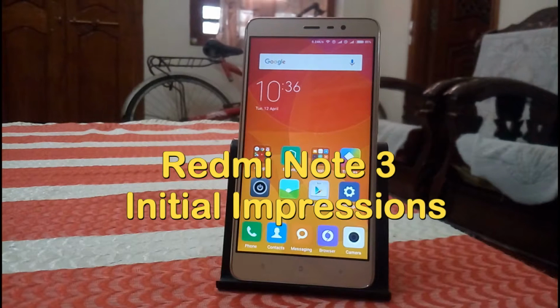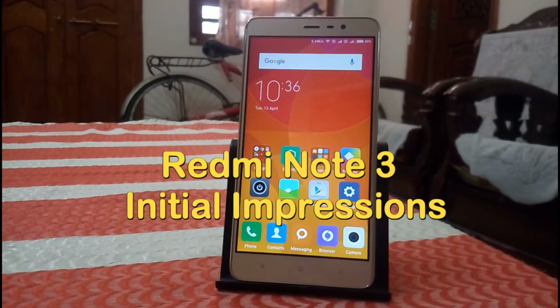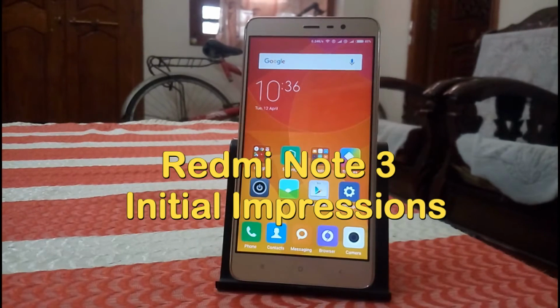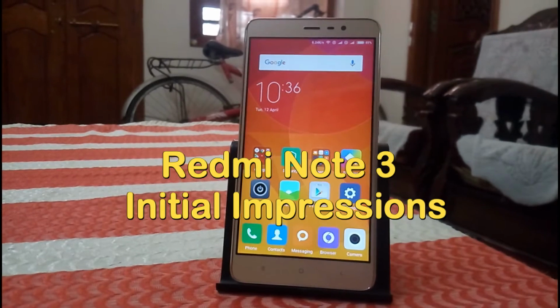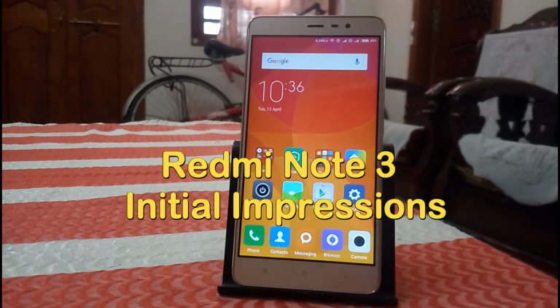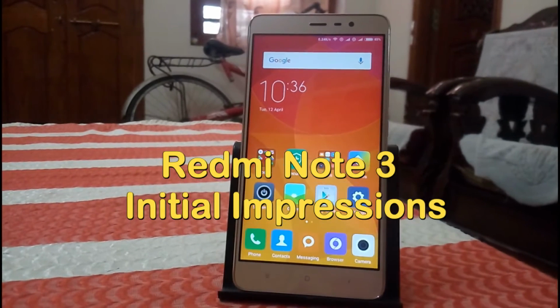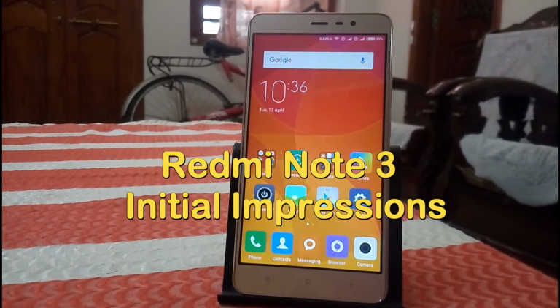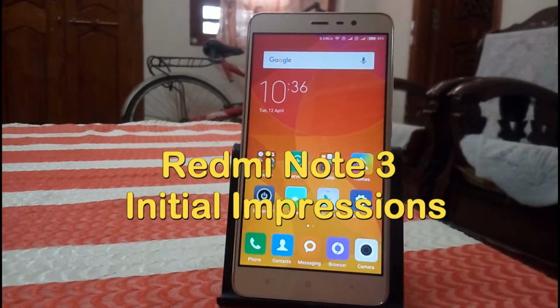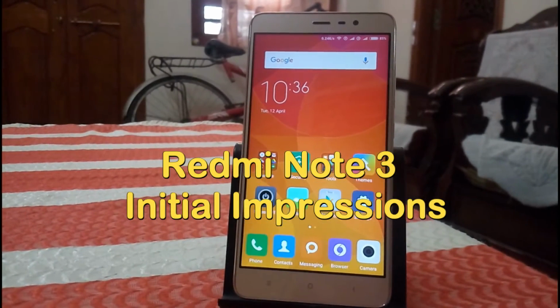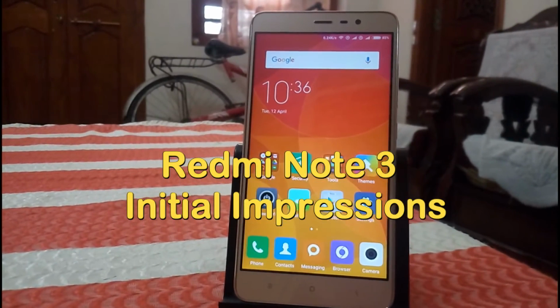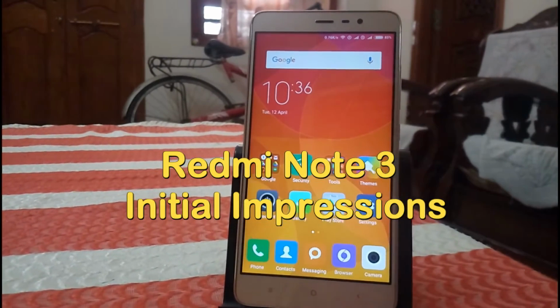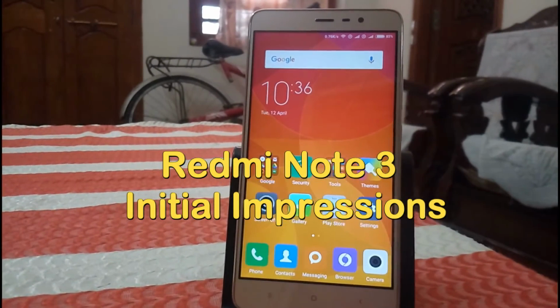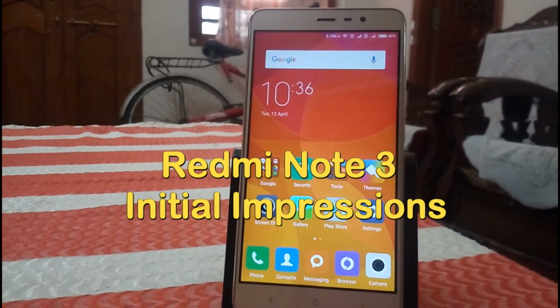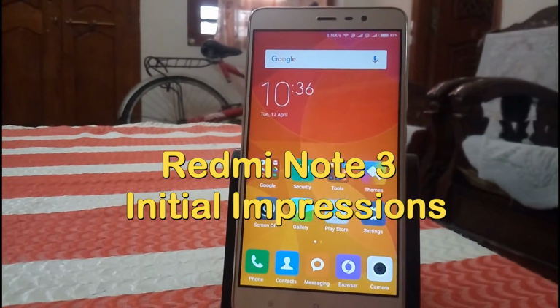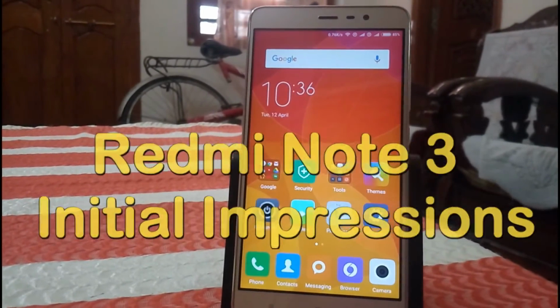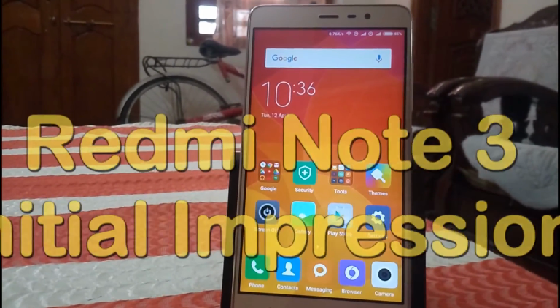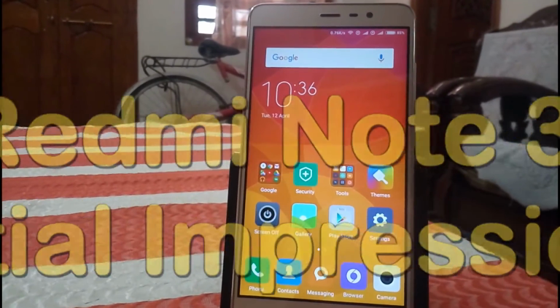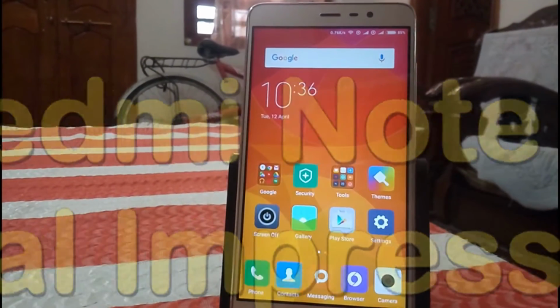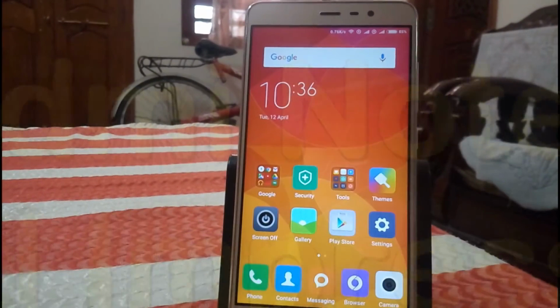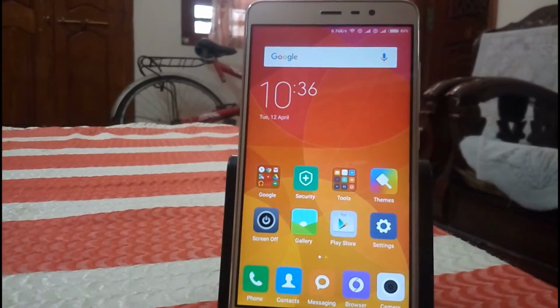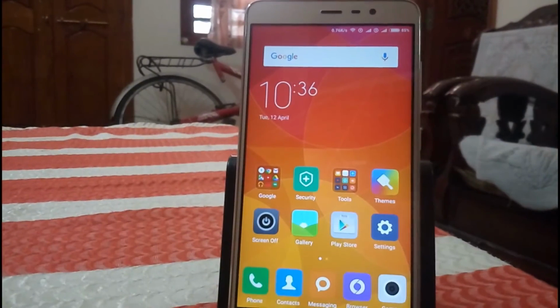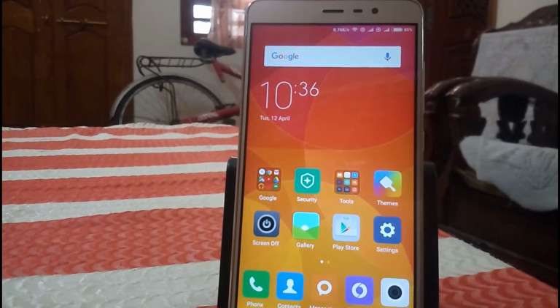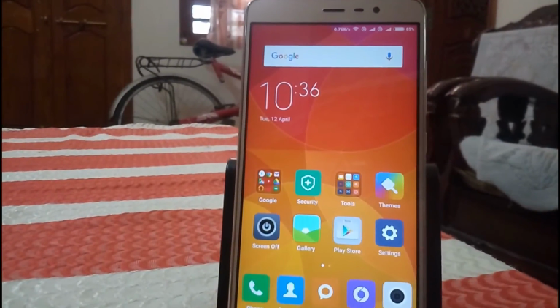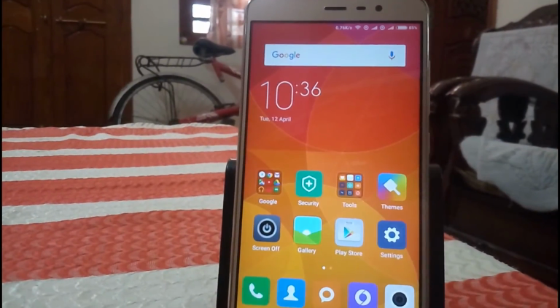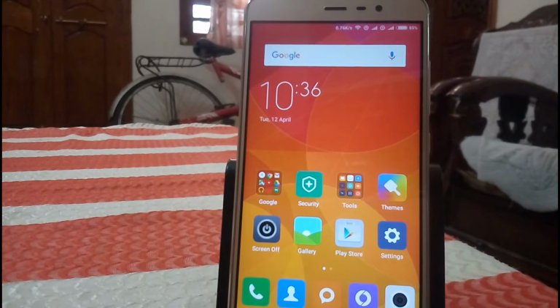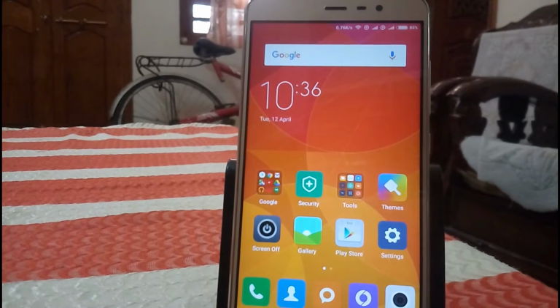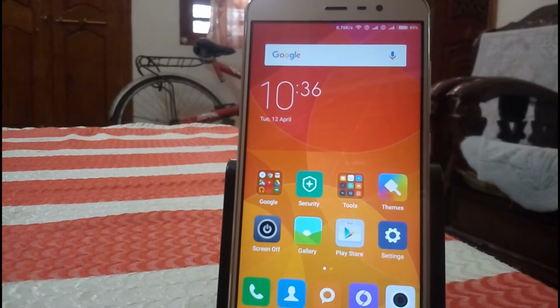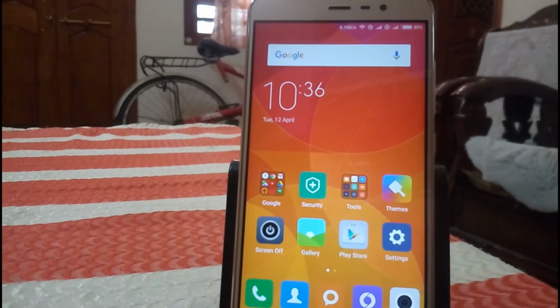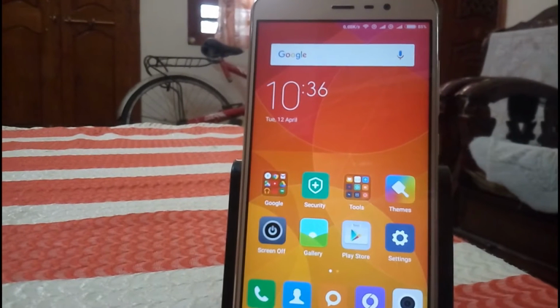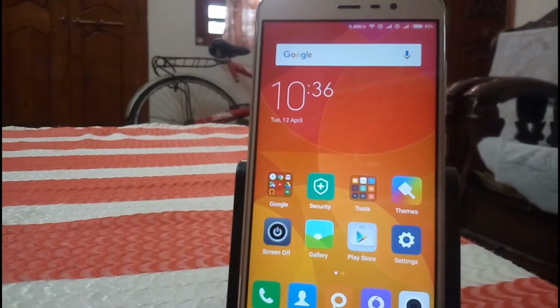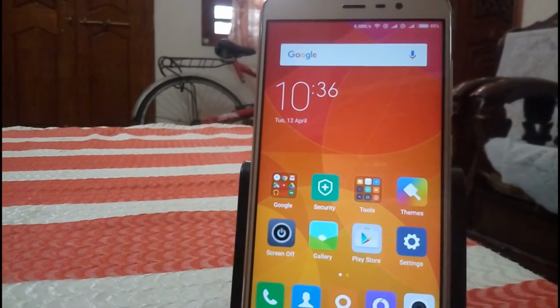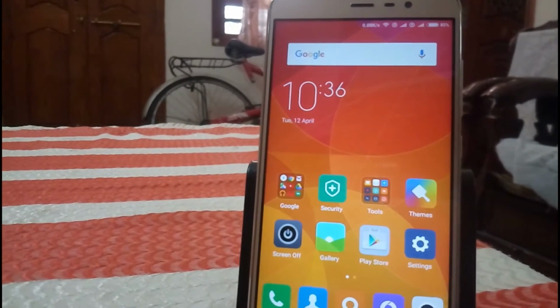Hello everyone, this is Sai Jatanya. In this video I am going to tell you my initial impressions about this Redmi Note 3 3GB RAM variant. So let's get started guys.